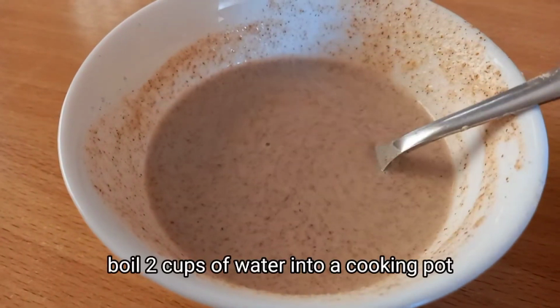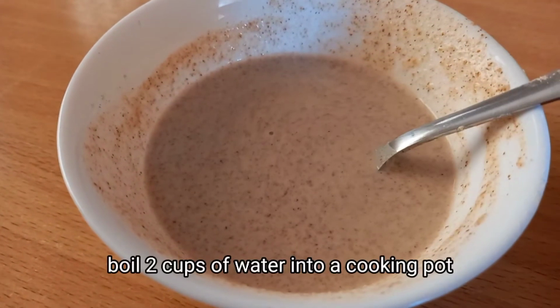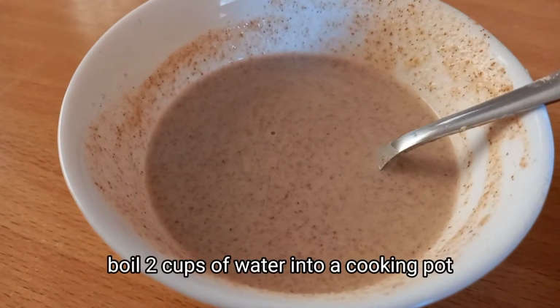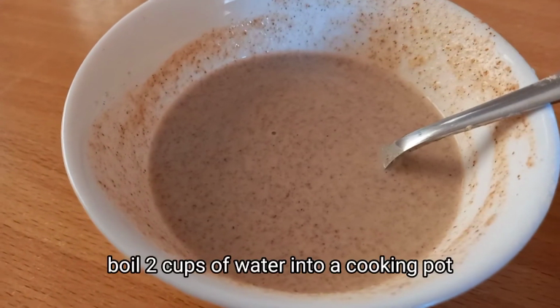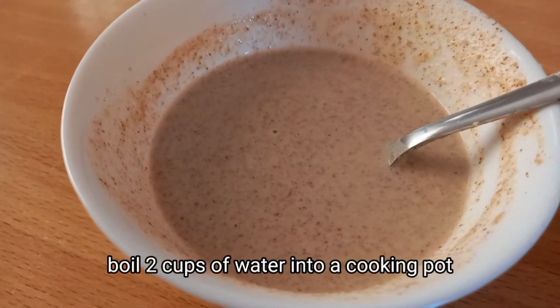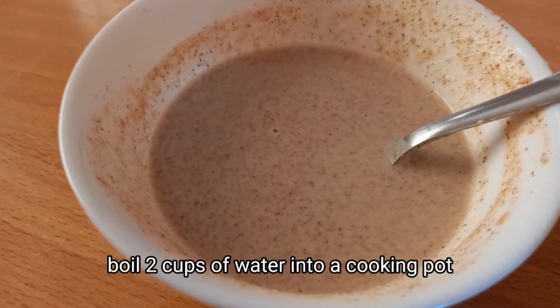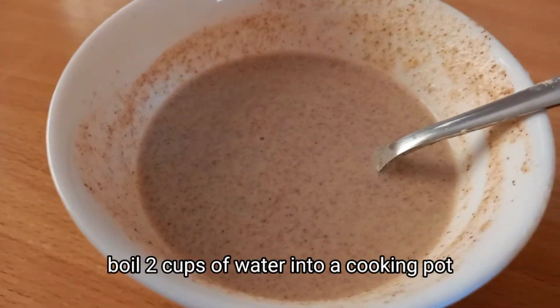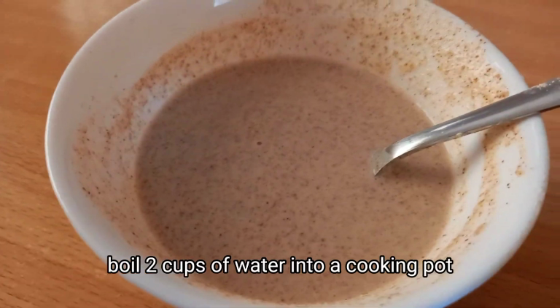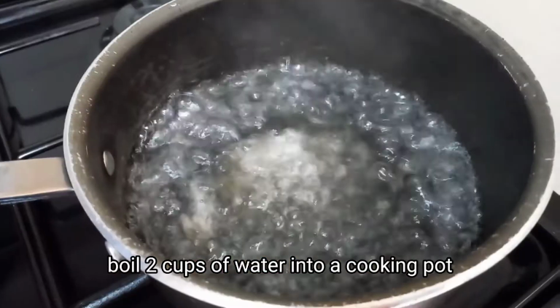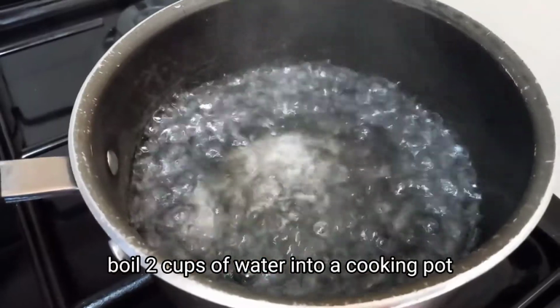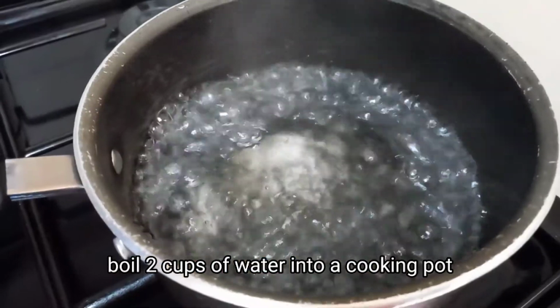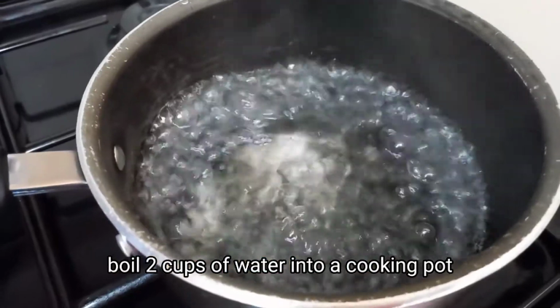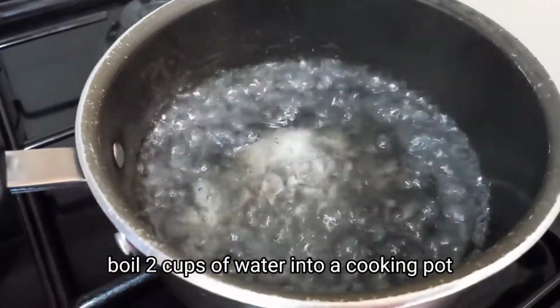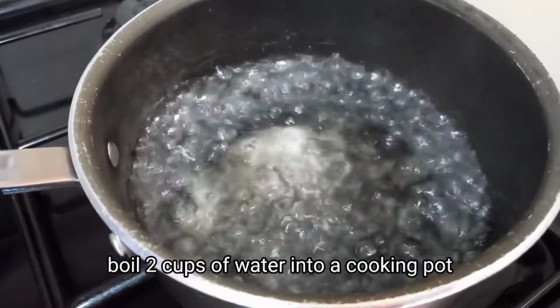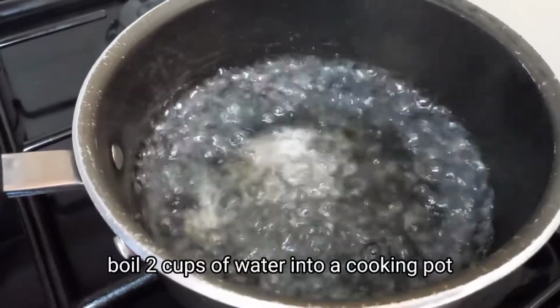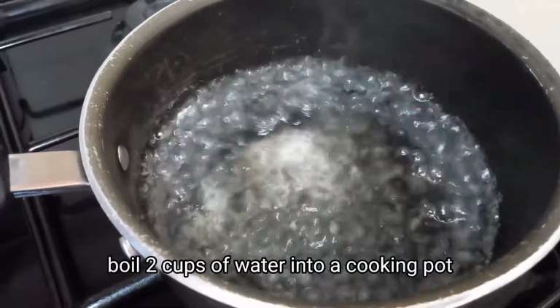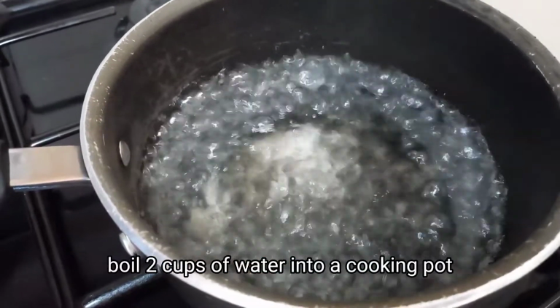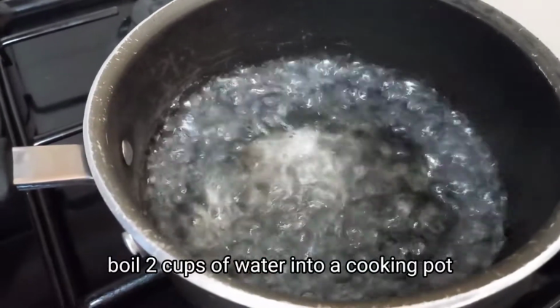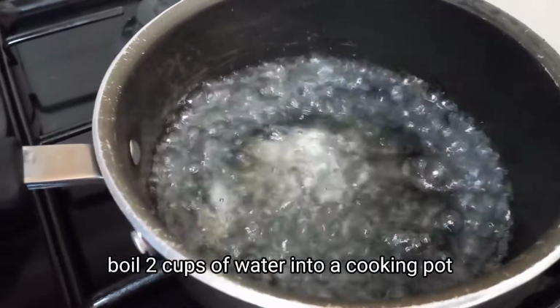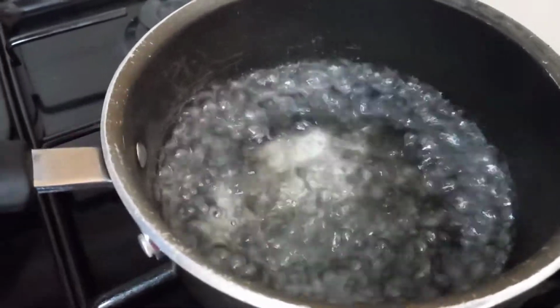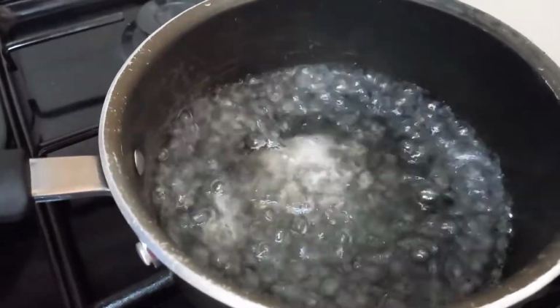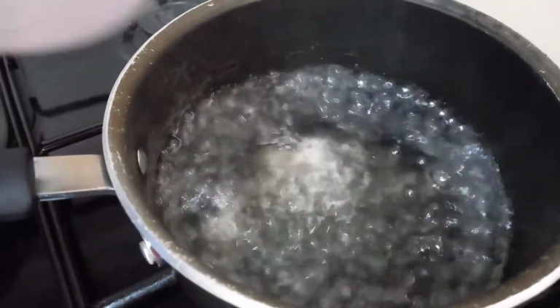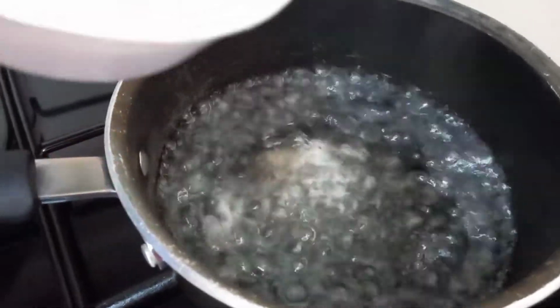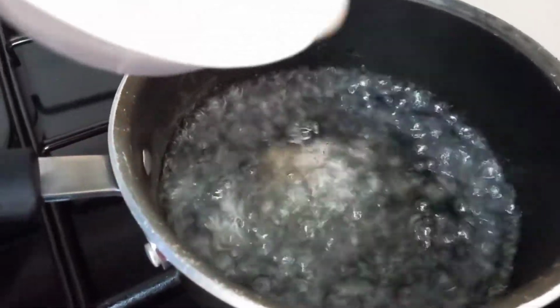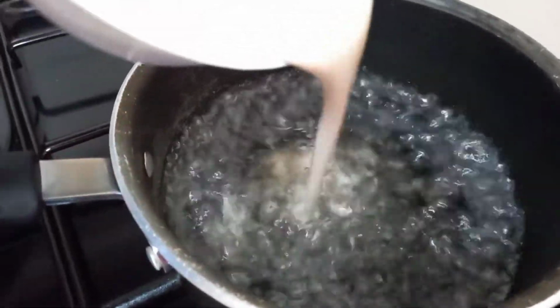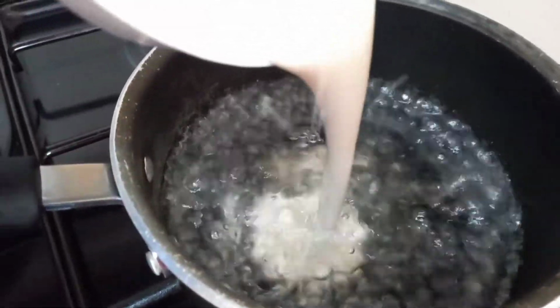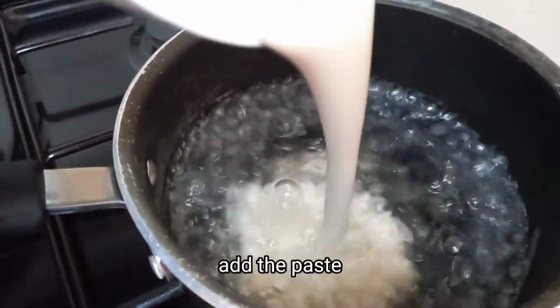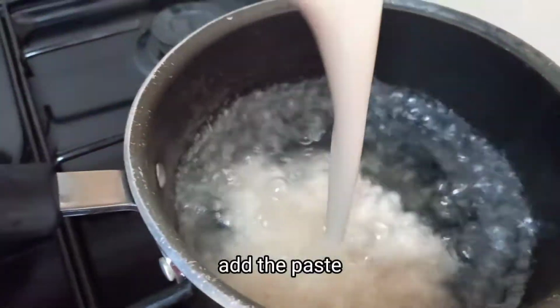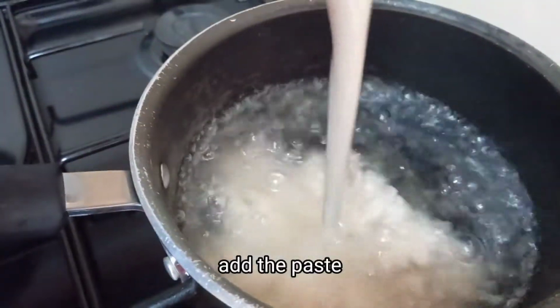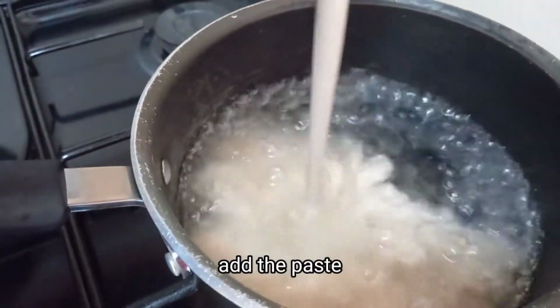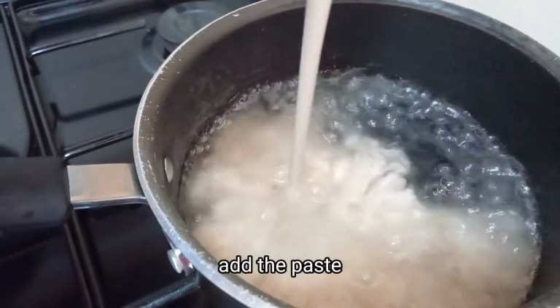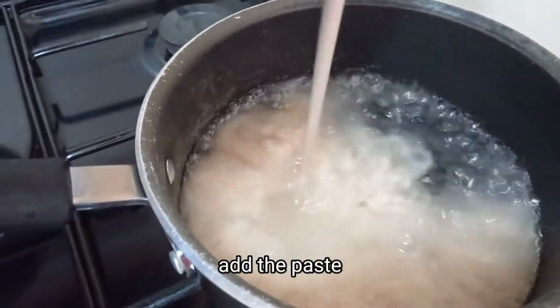Make a smooth paste without any lumps. Meanwhile, as you are preparing your paste, boil two cups of water in a cooking pot, then add the paste.